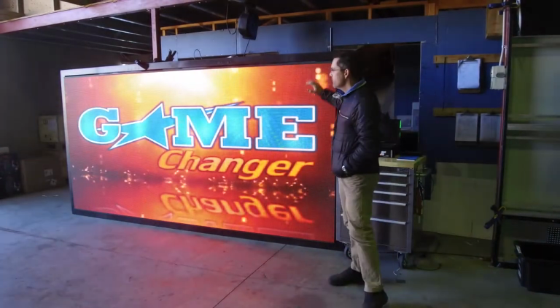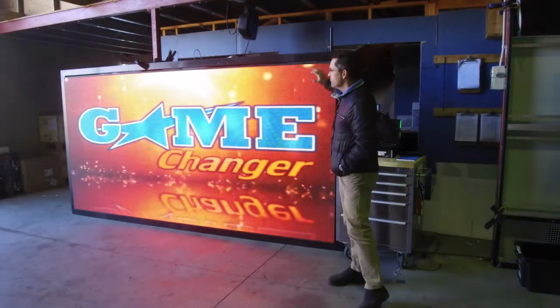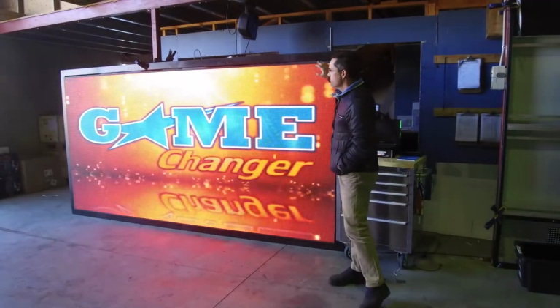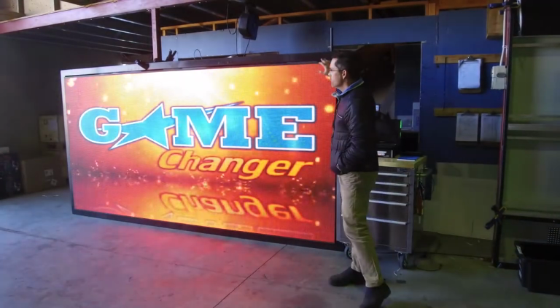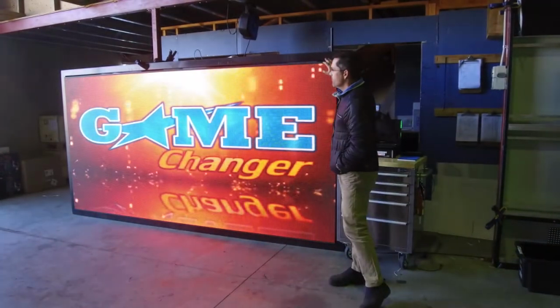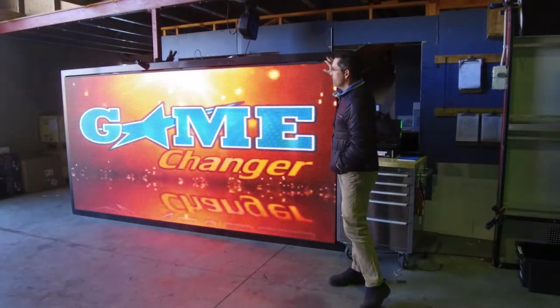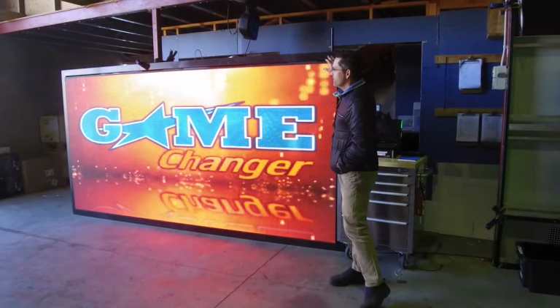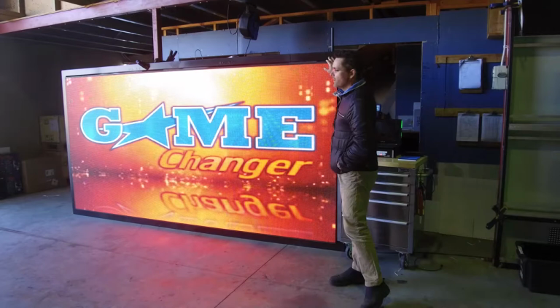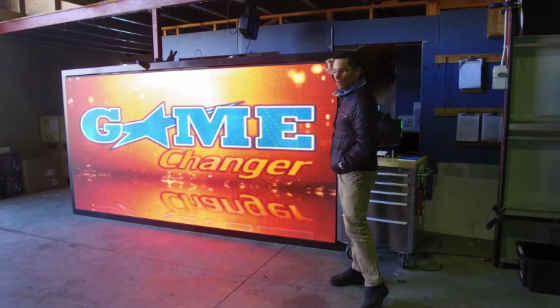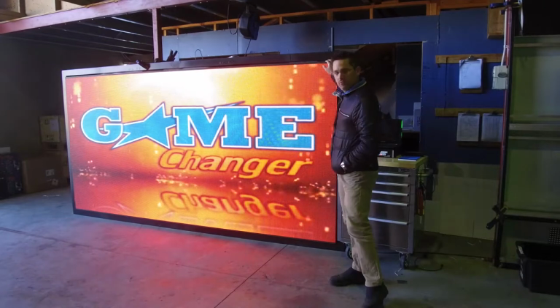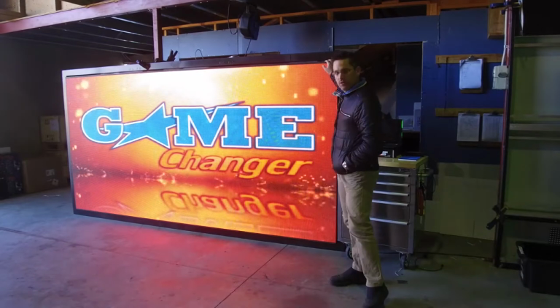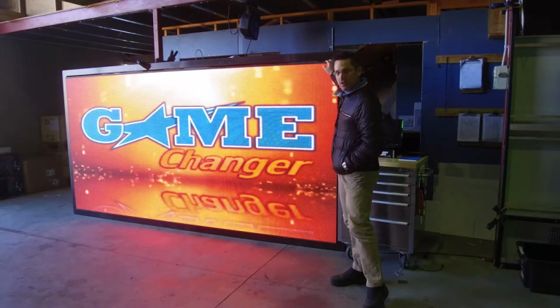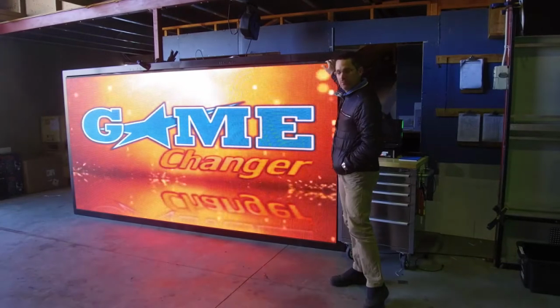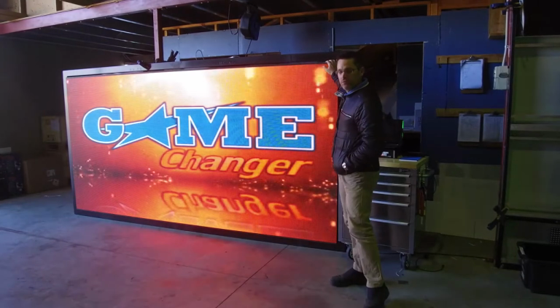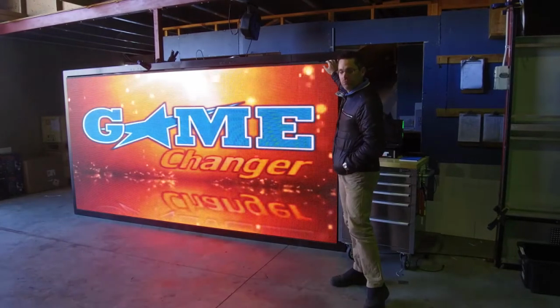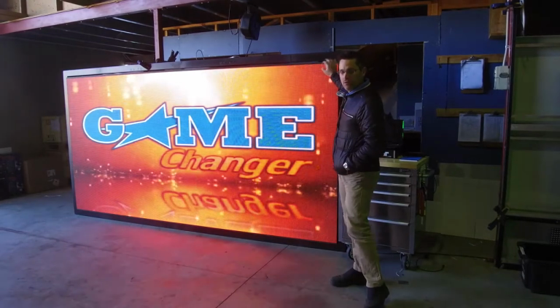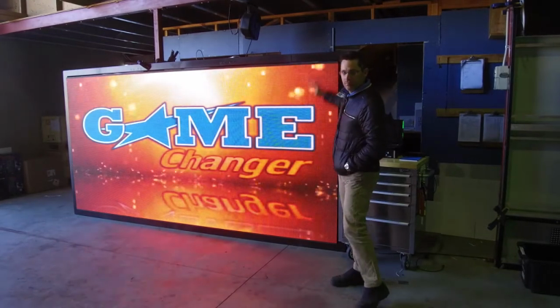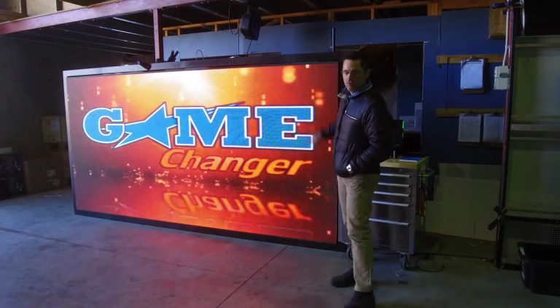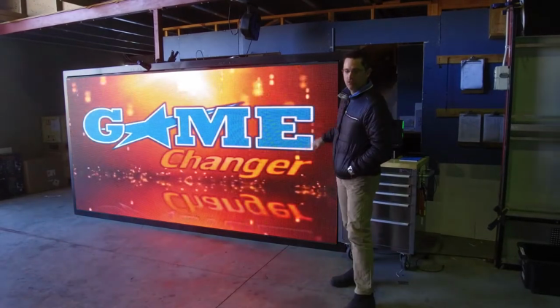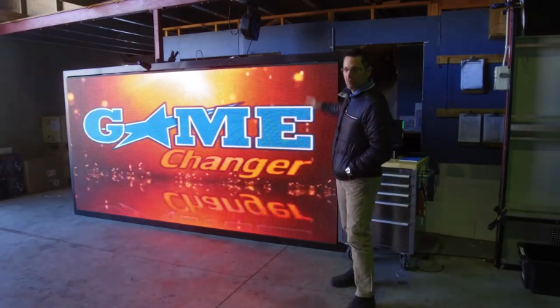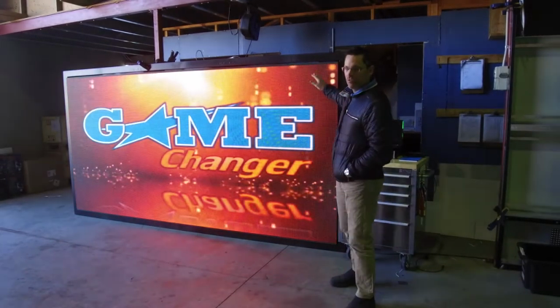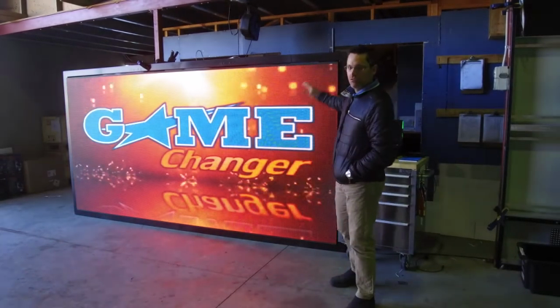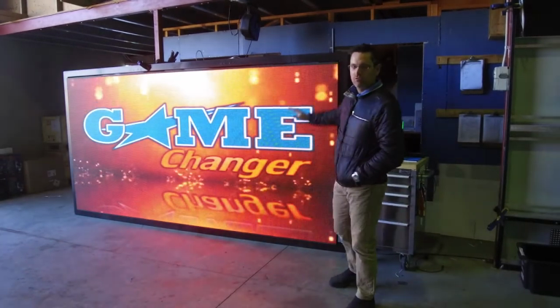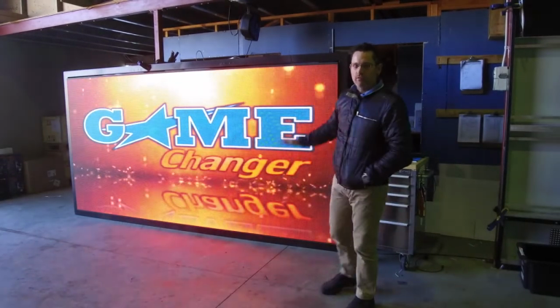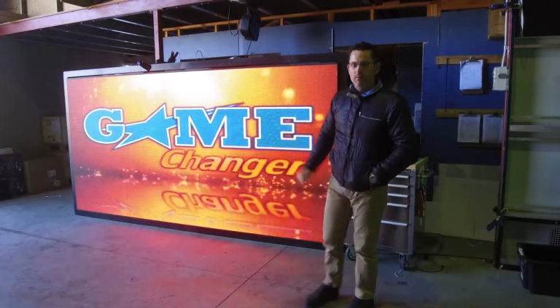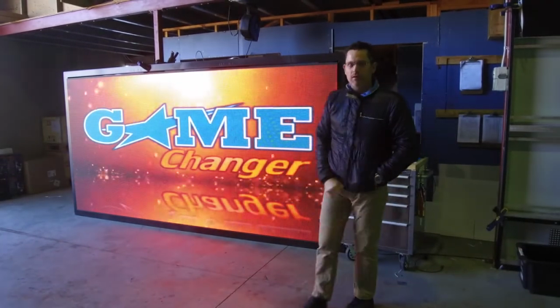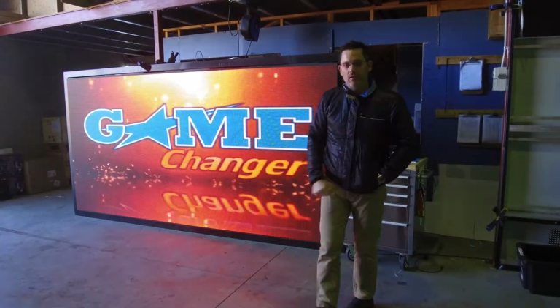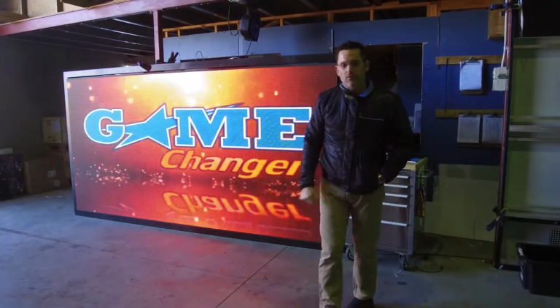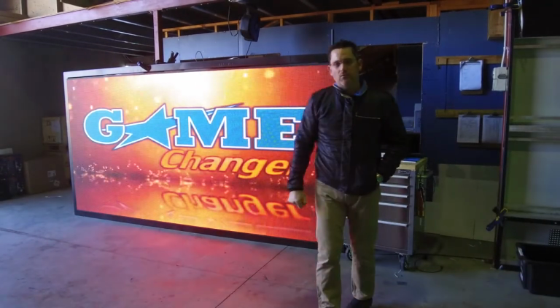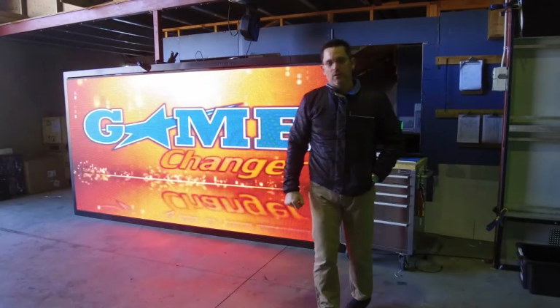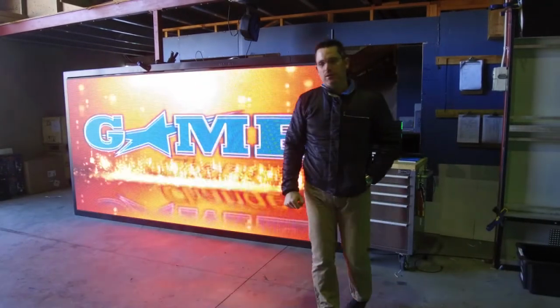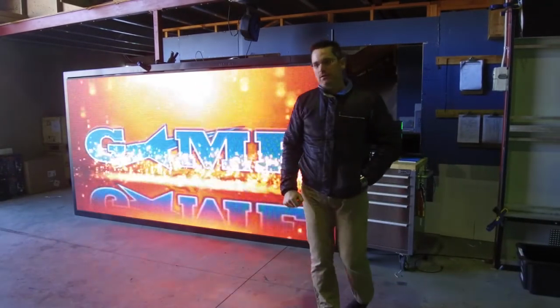This scoreboard is three and a half metres wide by two metres tall, so around about seven square metres.